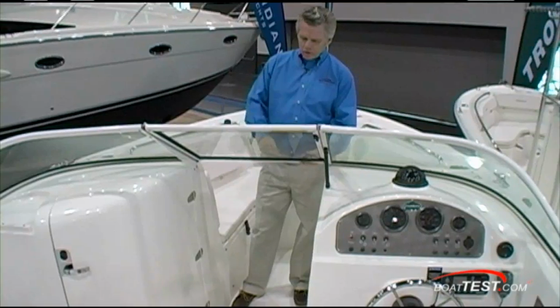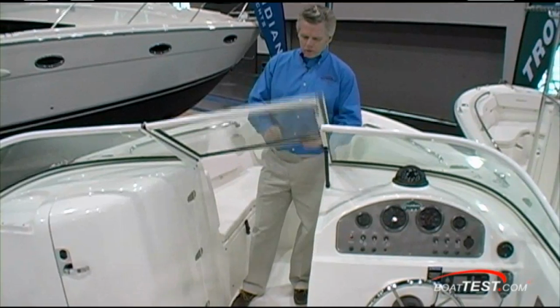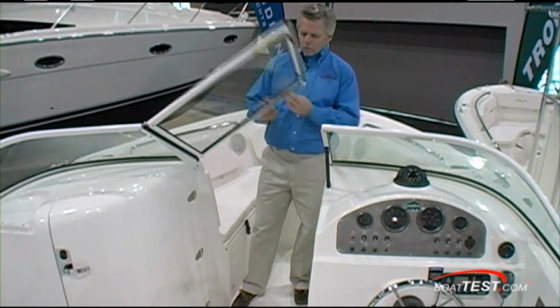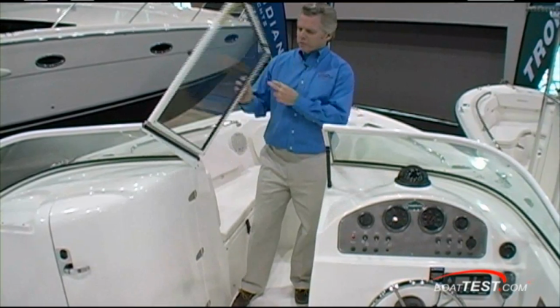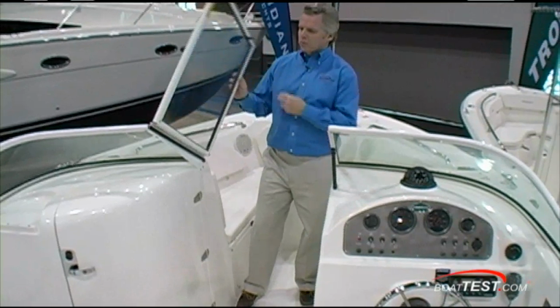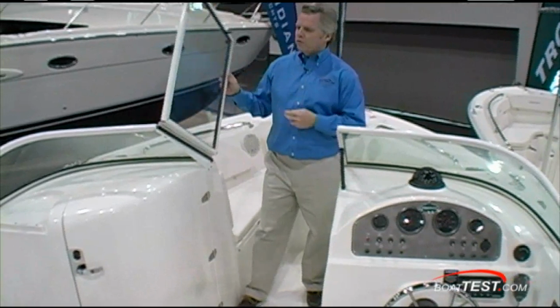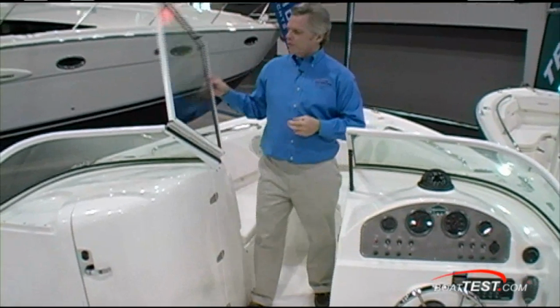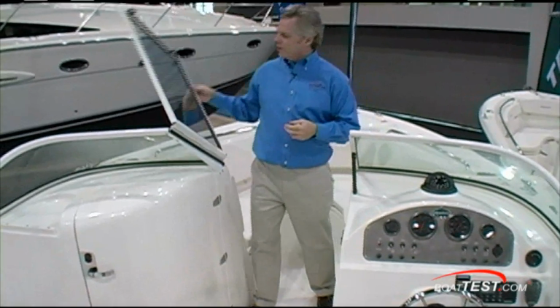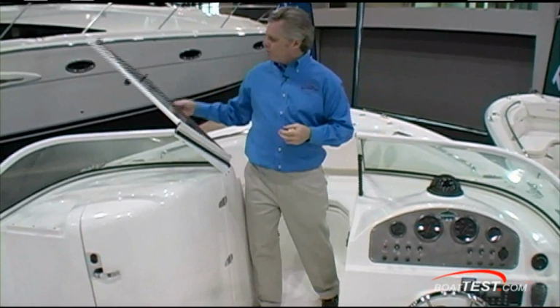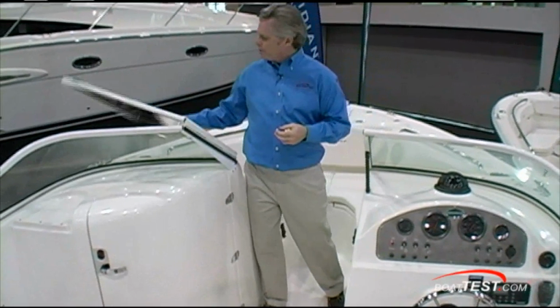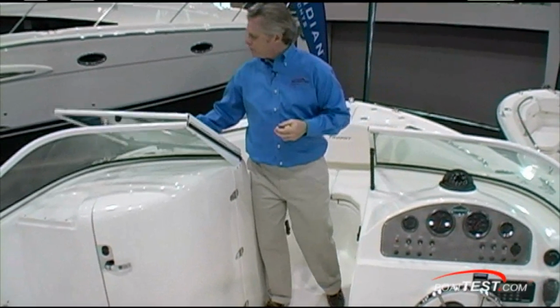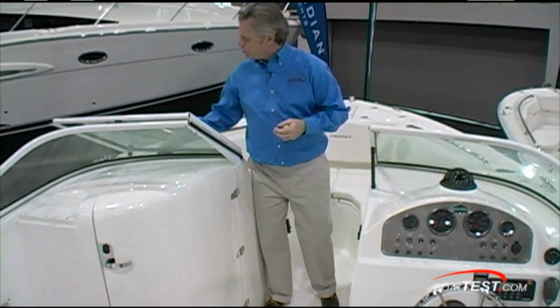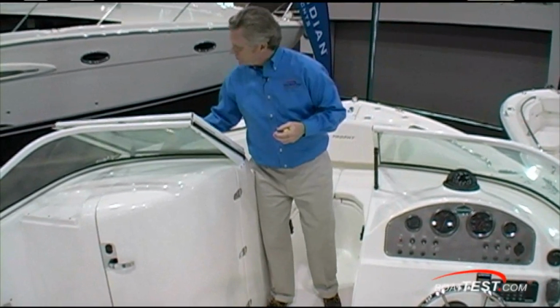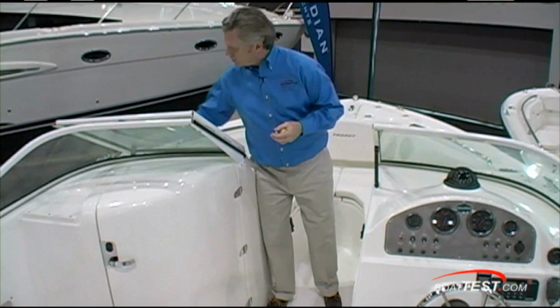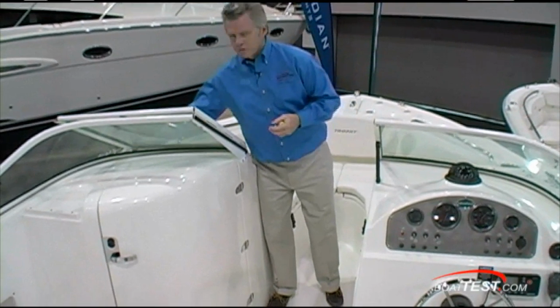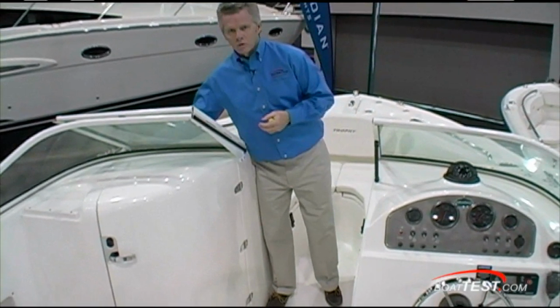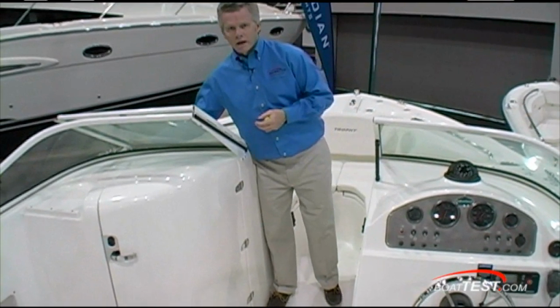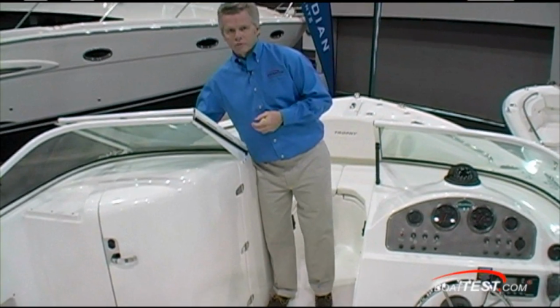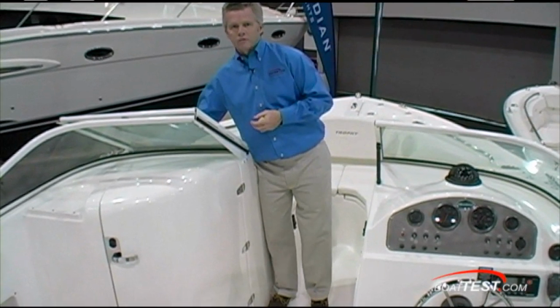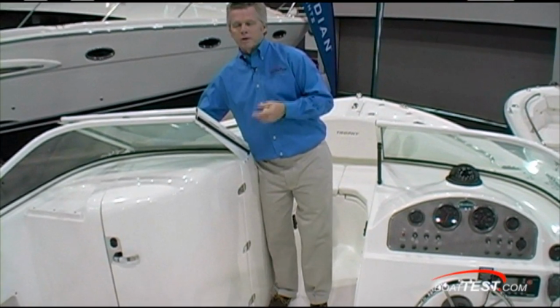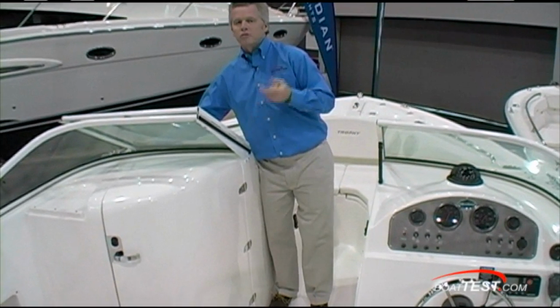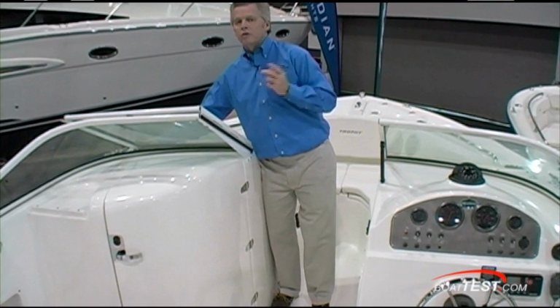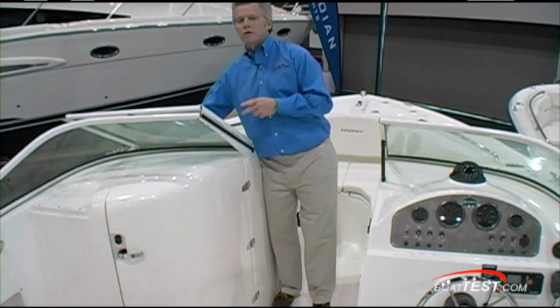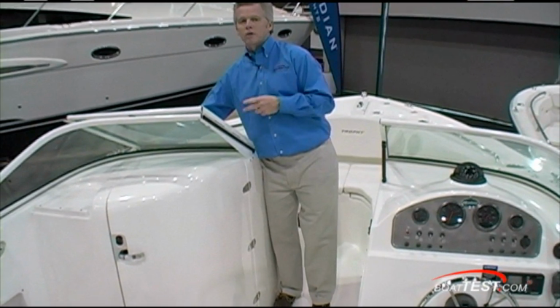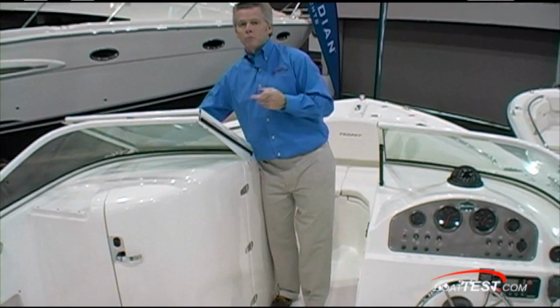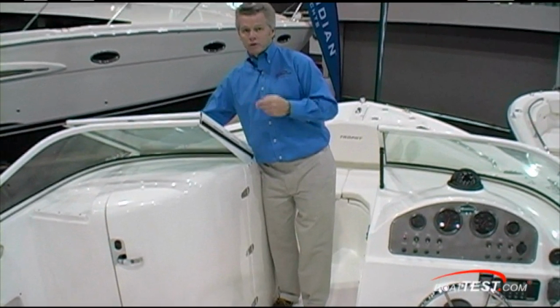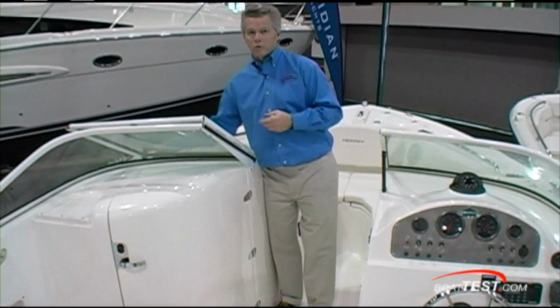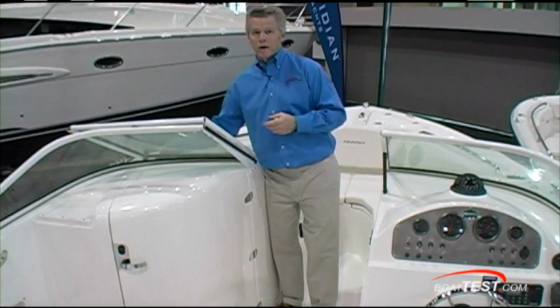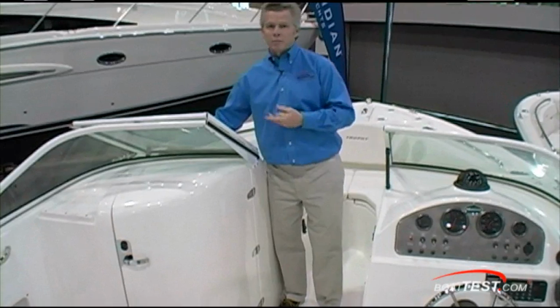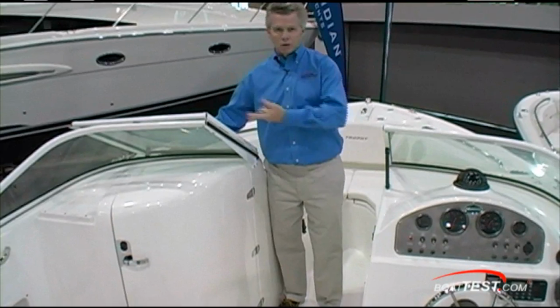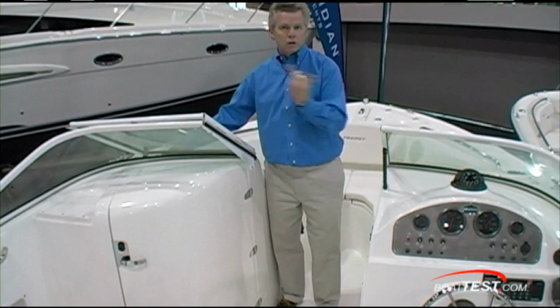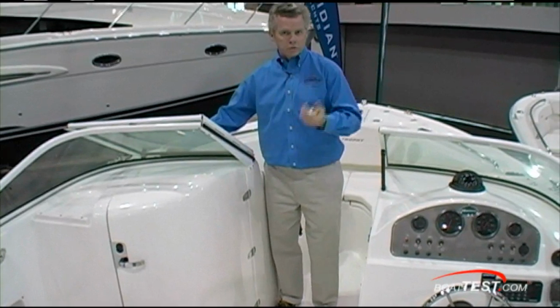The walkthrough windshield in the open position has no latch for it, so make sure you don't leave it open when you're underway — it might blow closed.